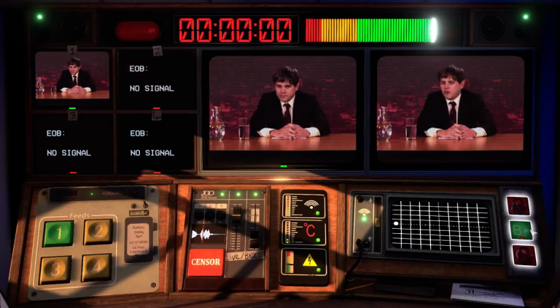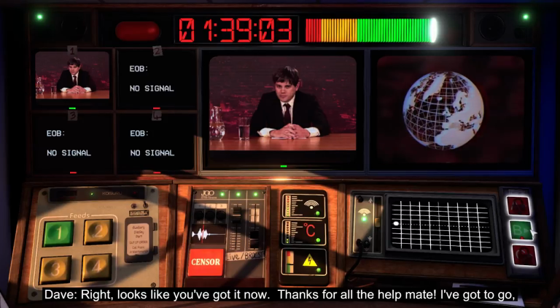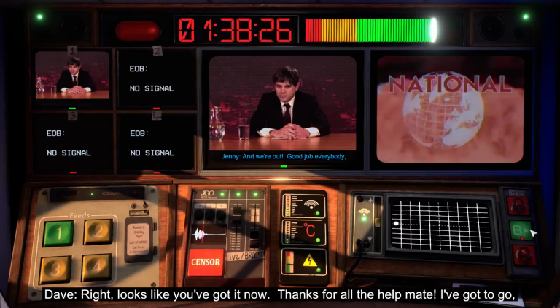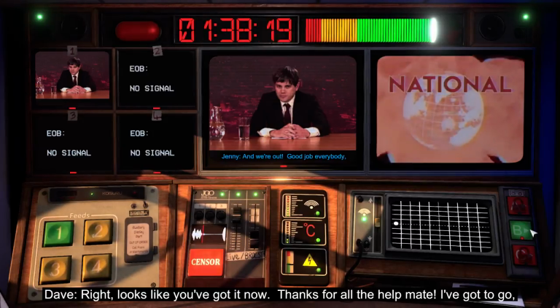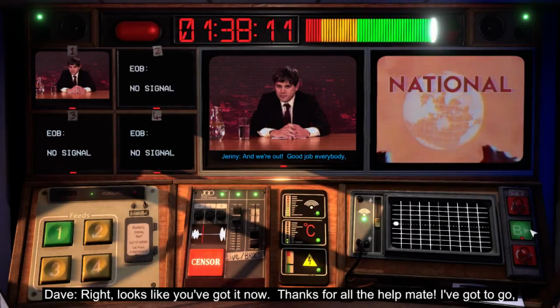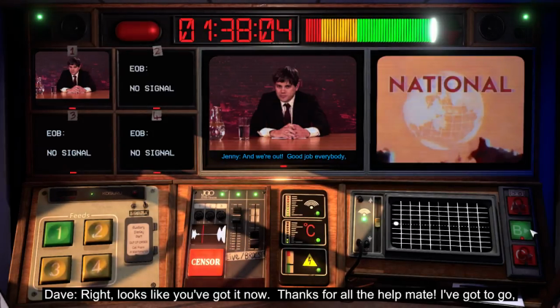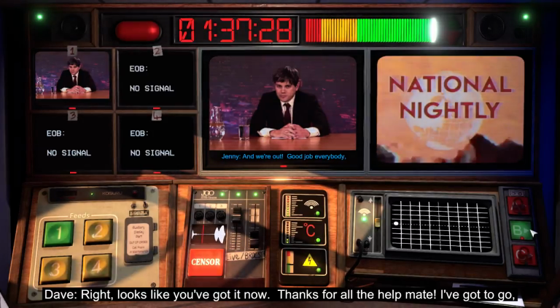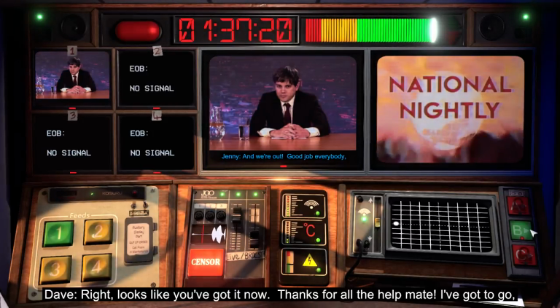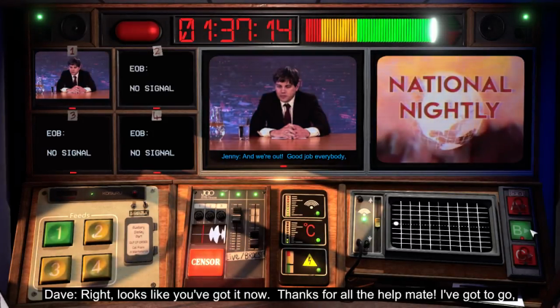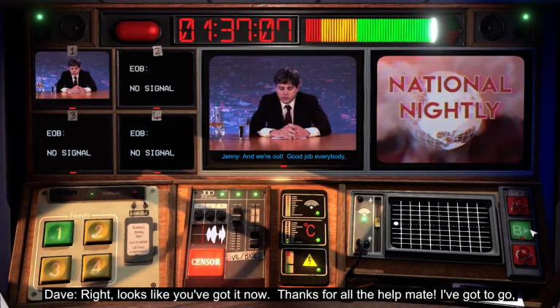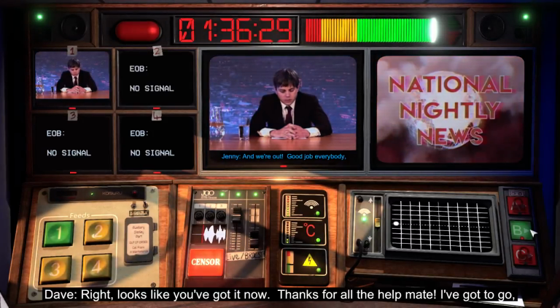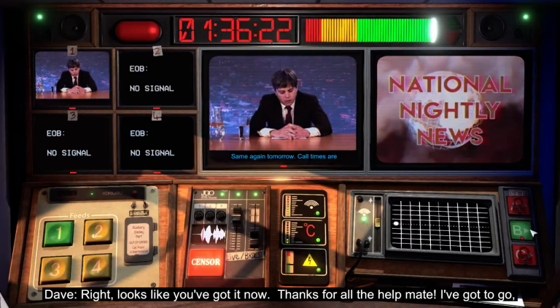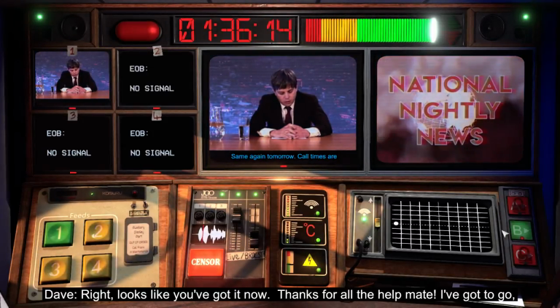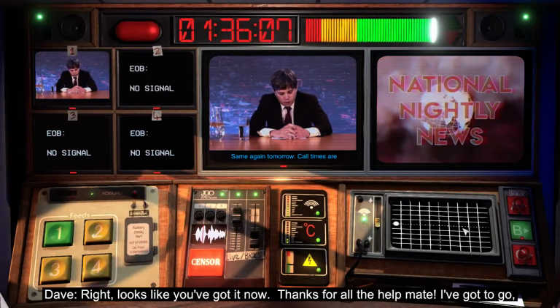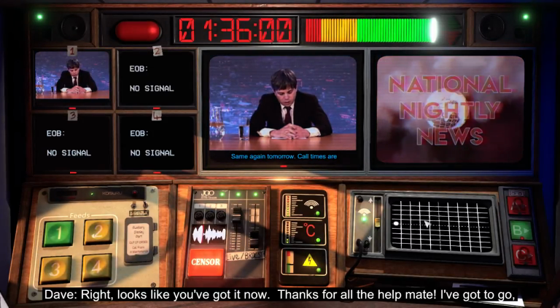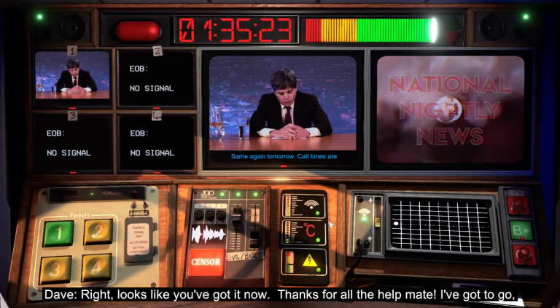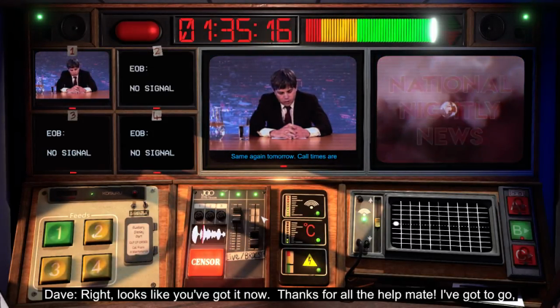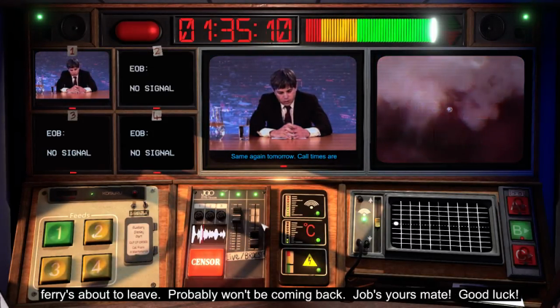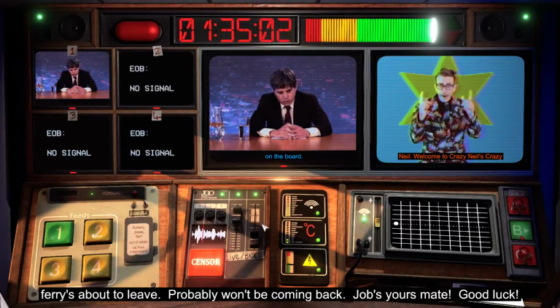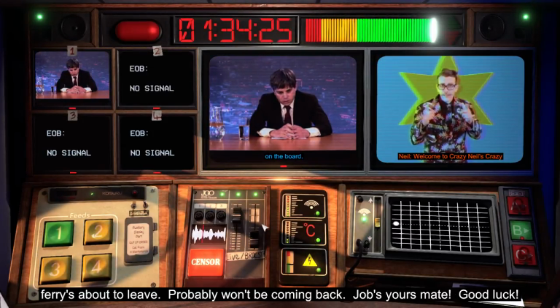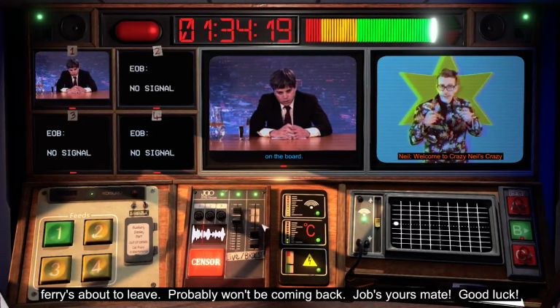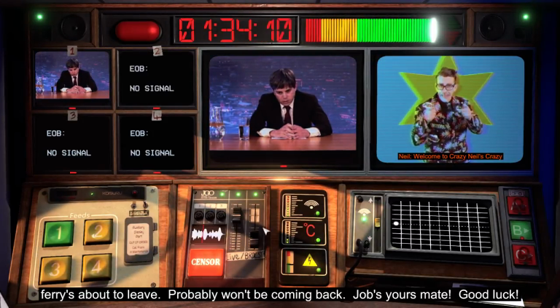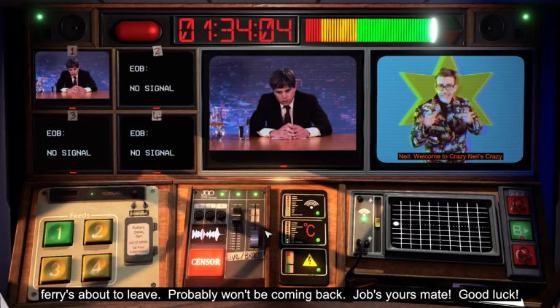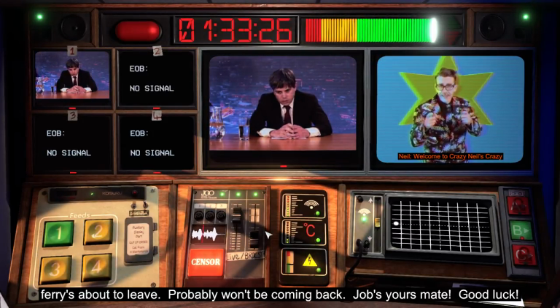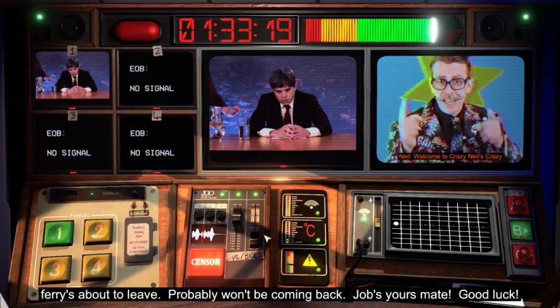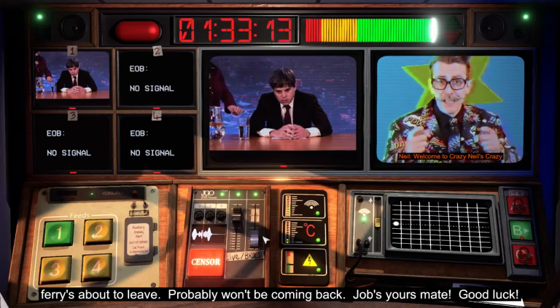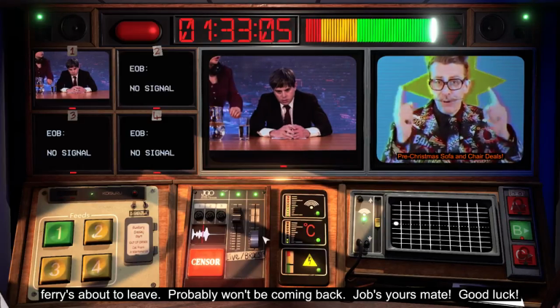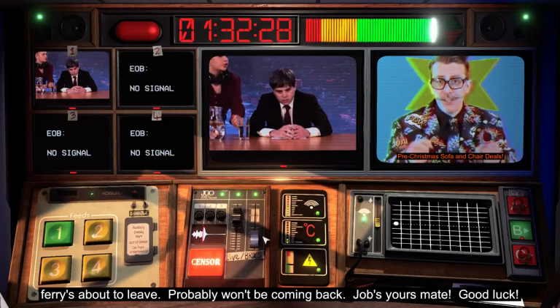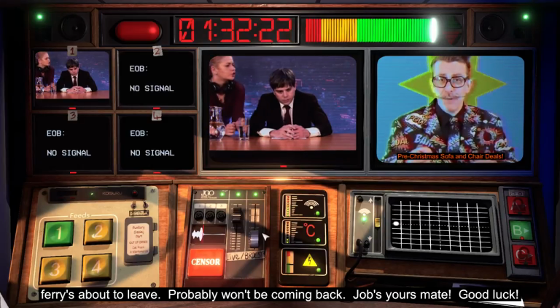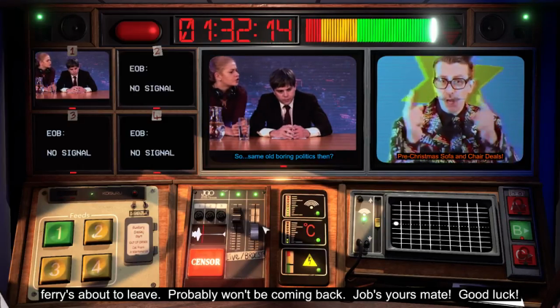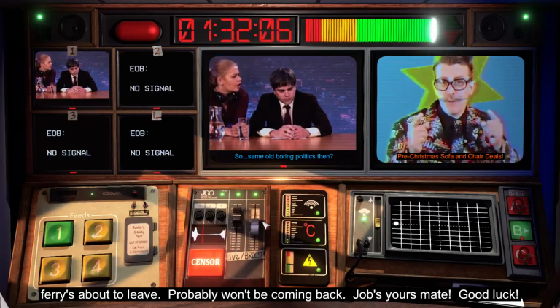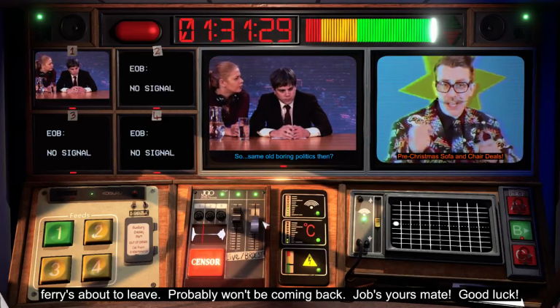Right, looks like you've got it now. Thanks for the help, mate. I've got to go — ferry's about to leave. Probably won't be coming back. Job's yours, mate. Good luck.